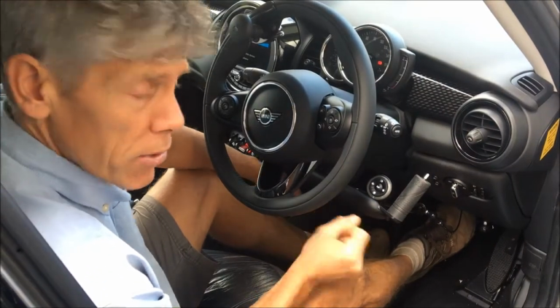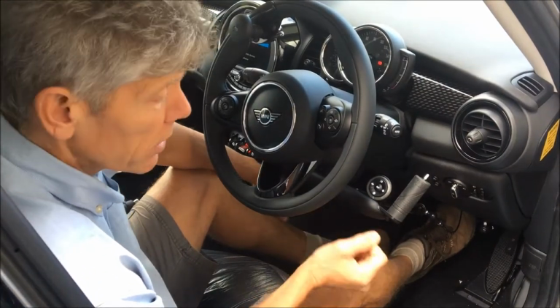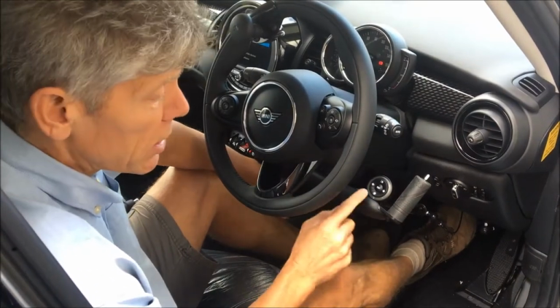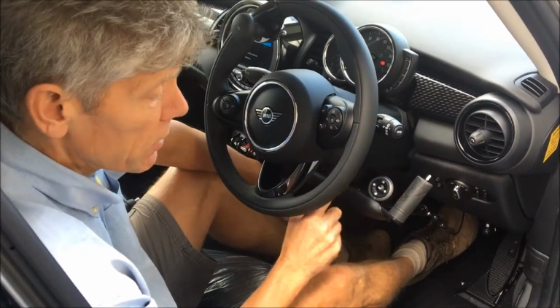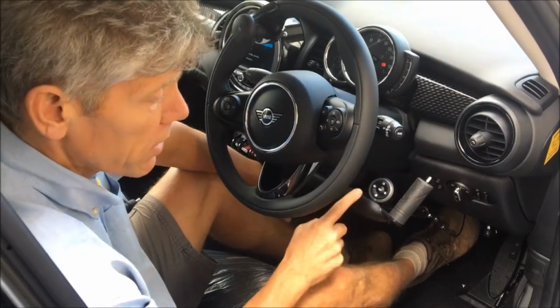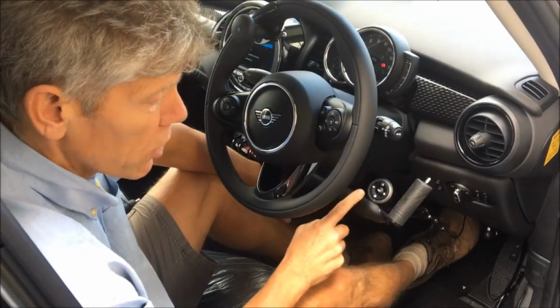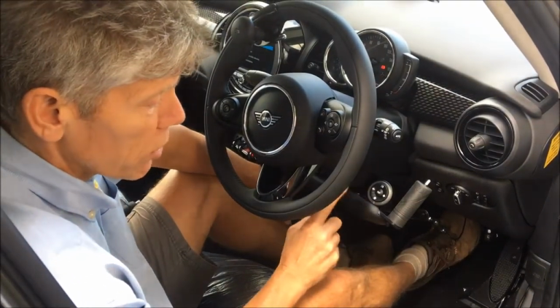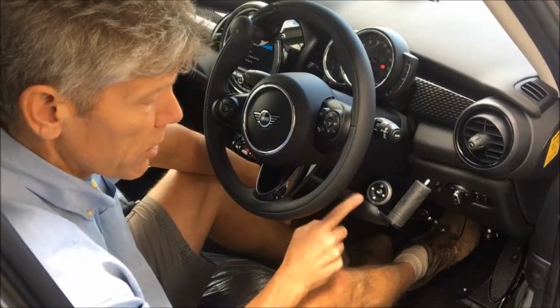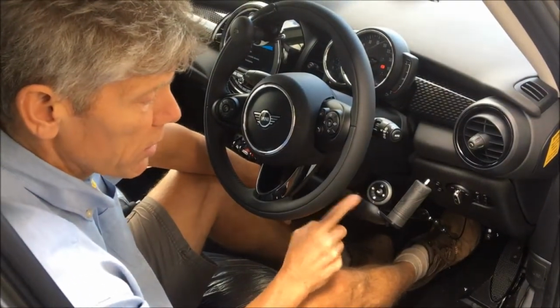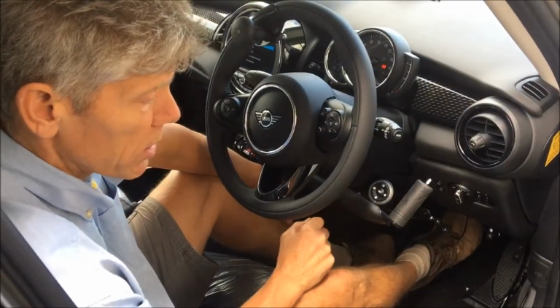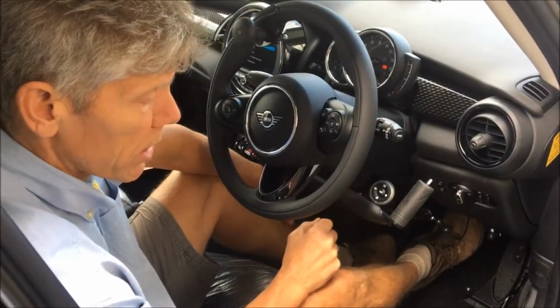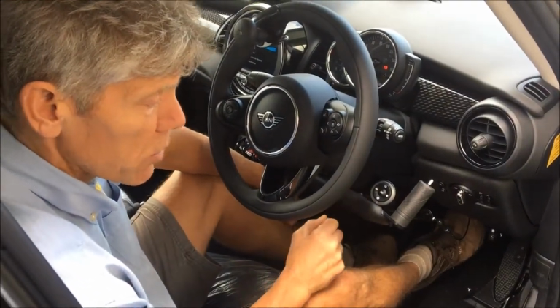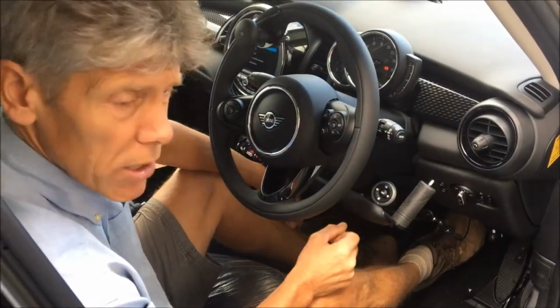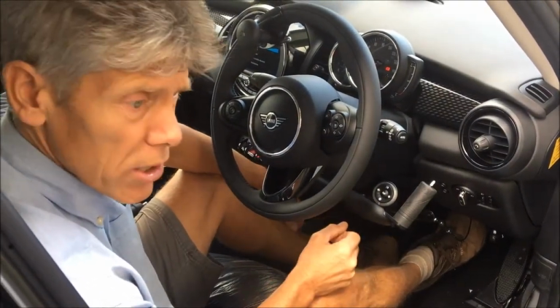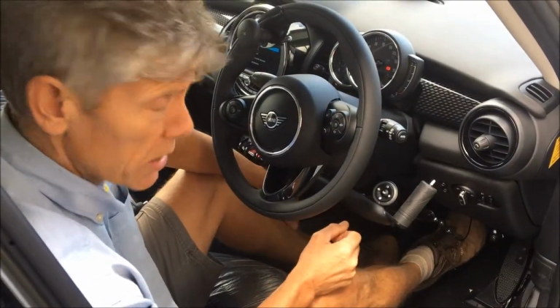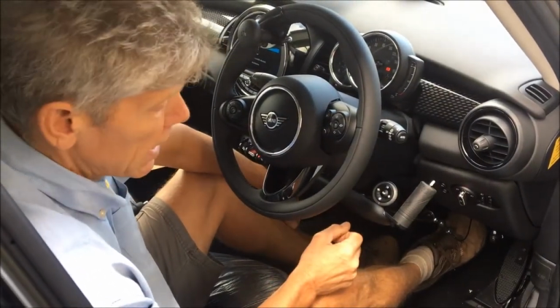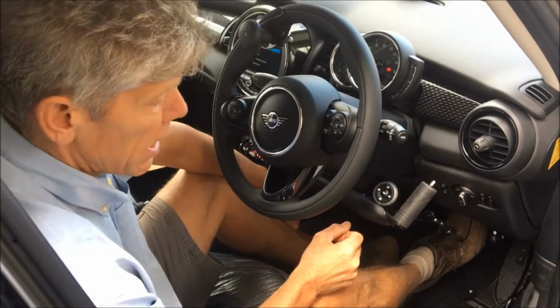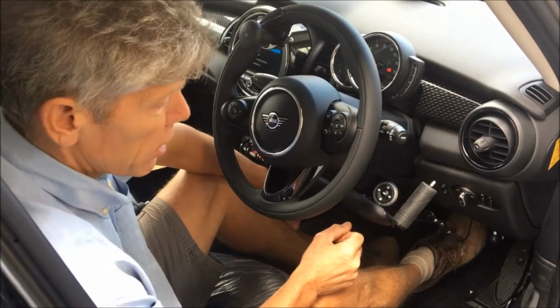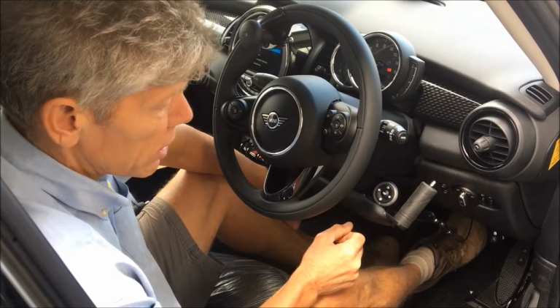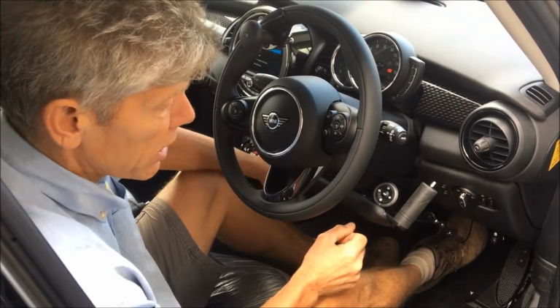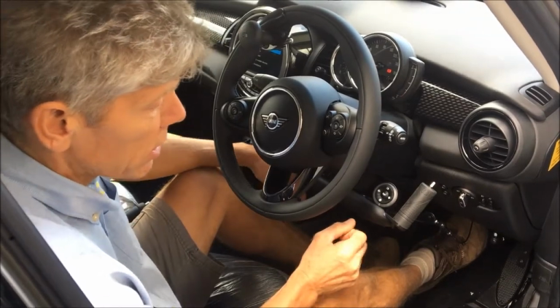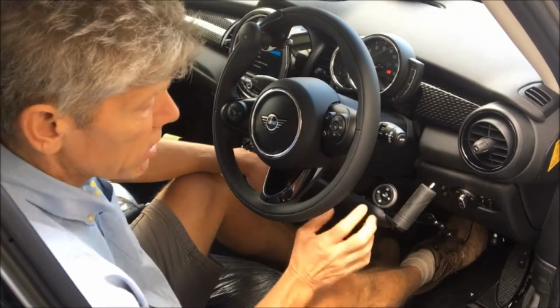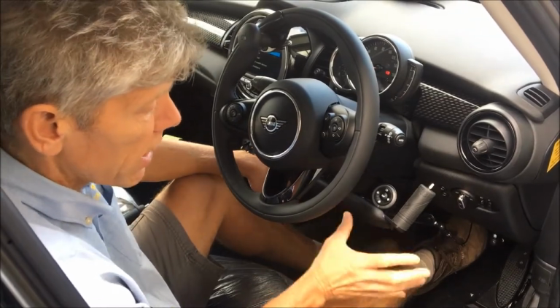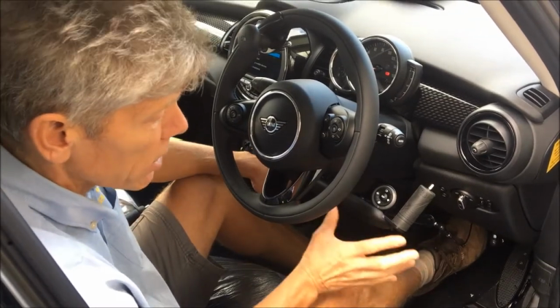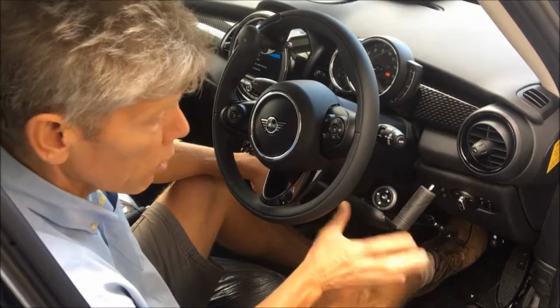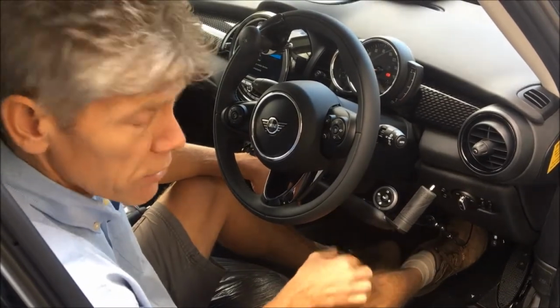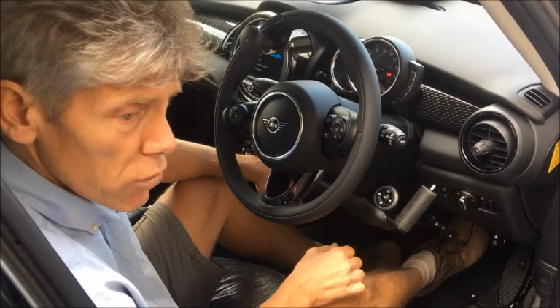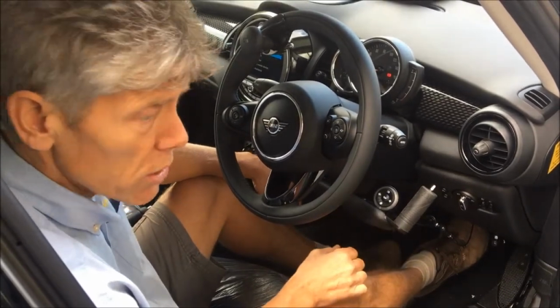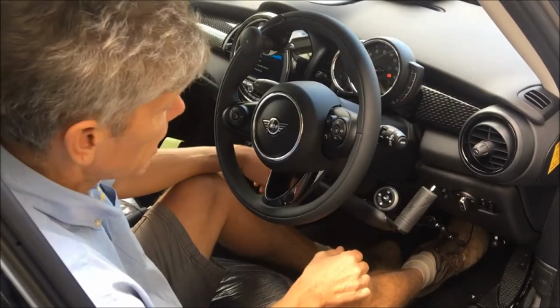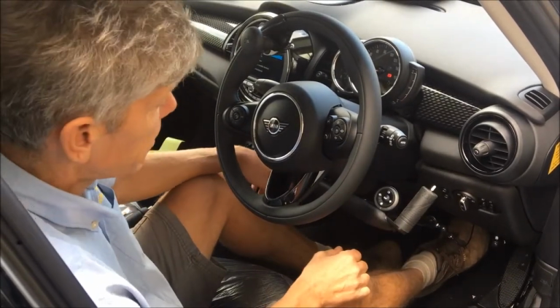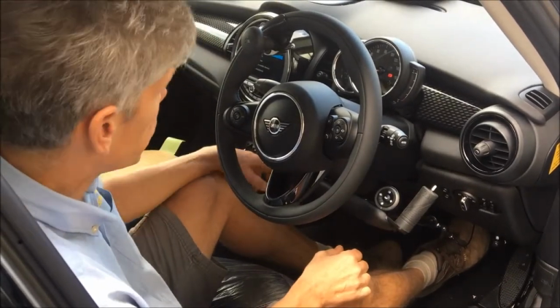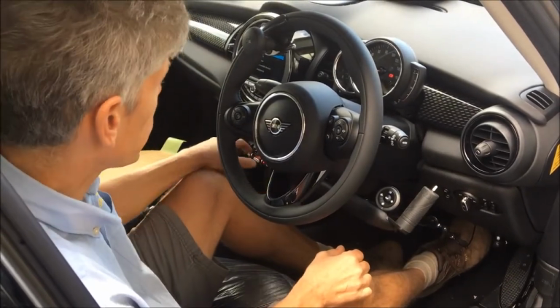Currently this is free of charge on the Motability scheme, which is a nice thing. So you get all those functions free of charge.